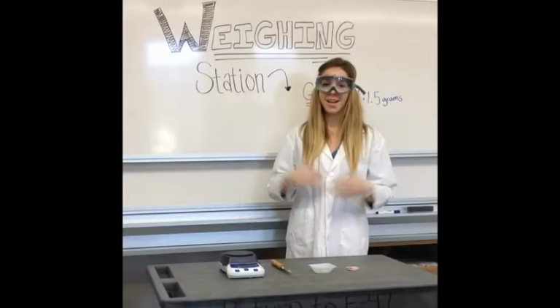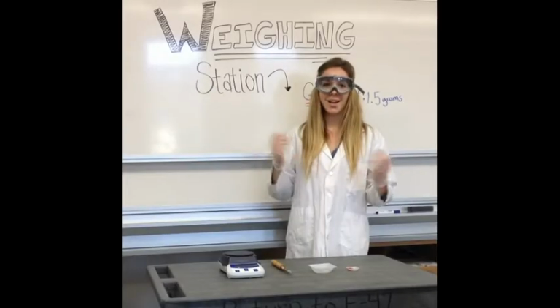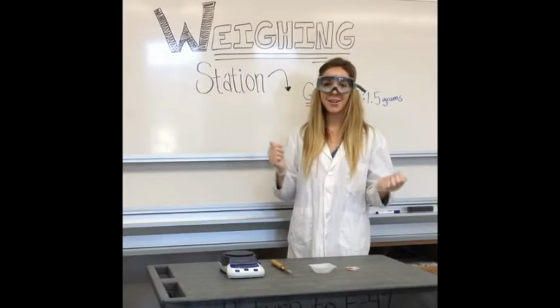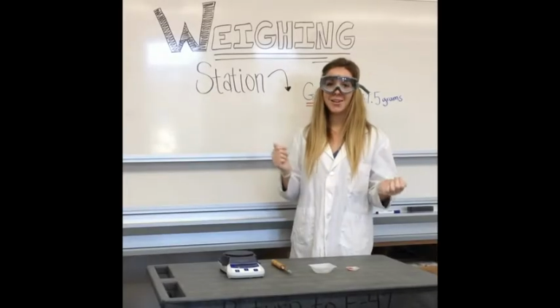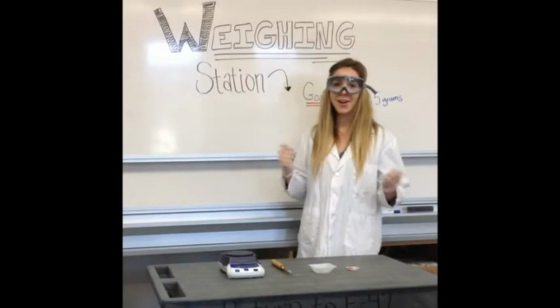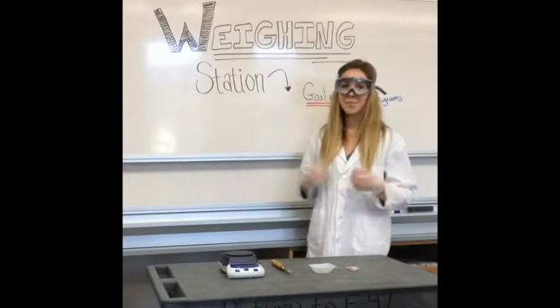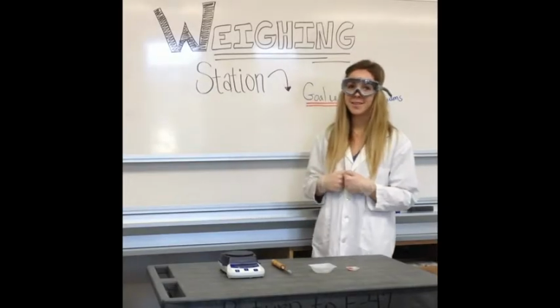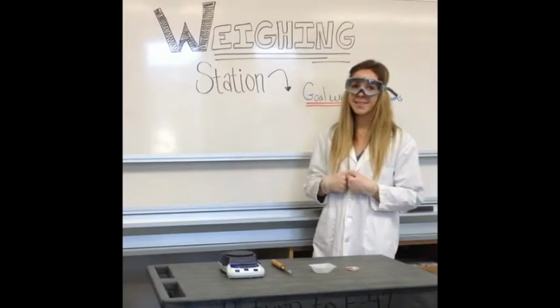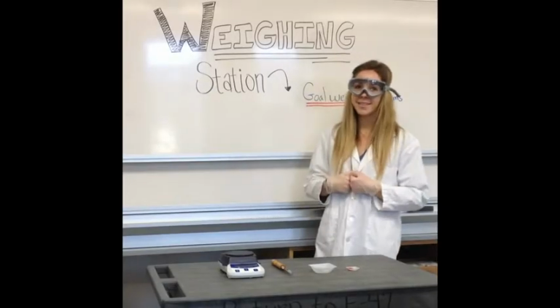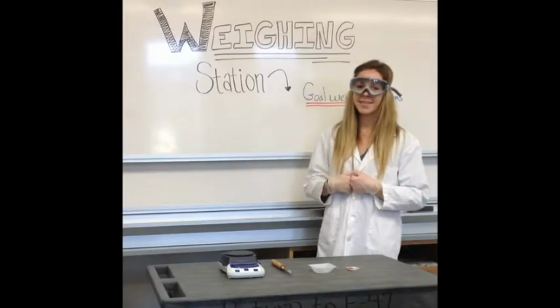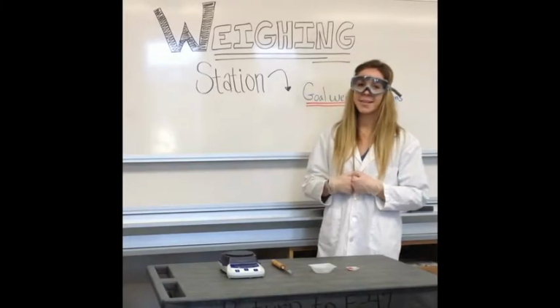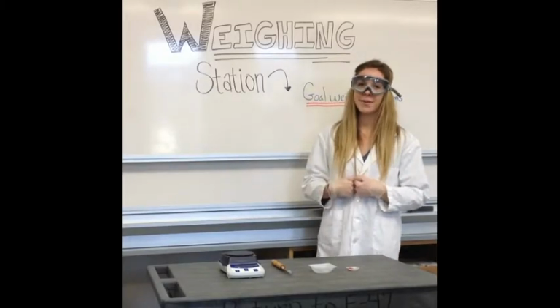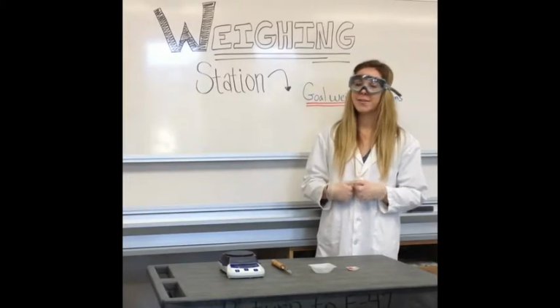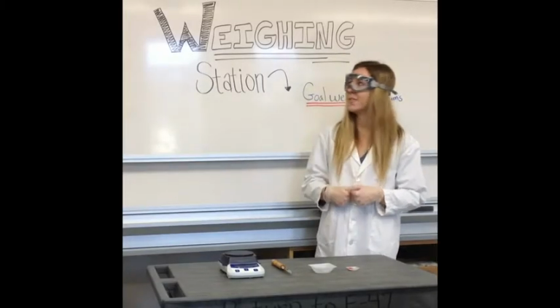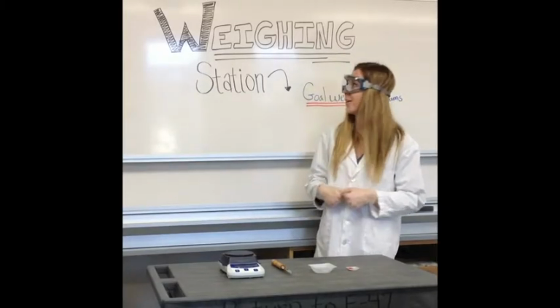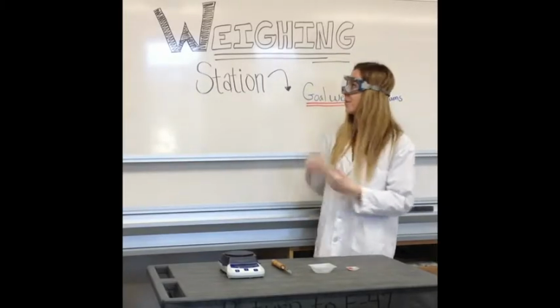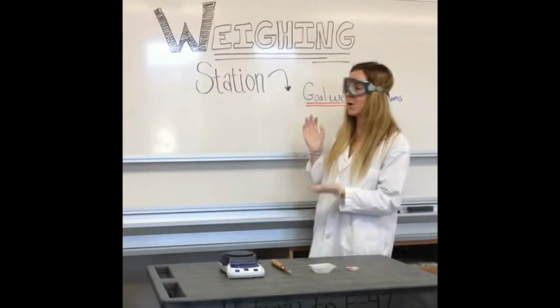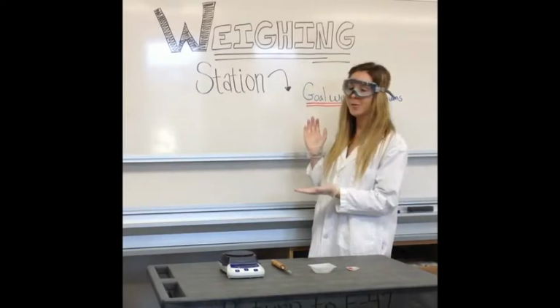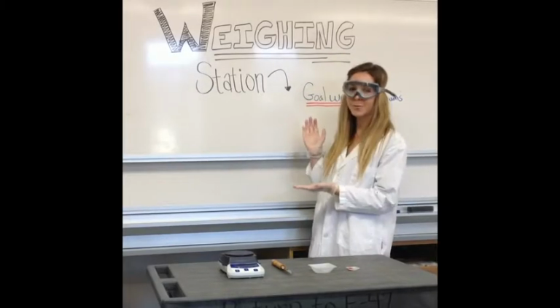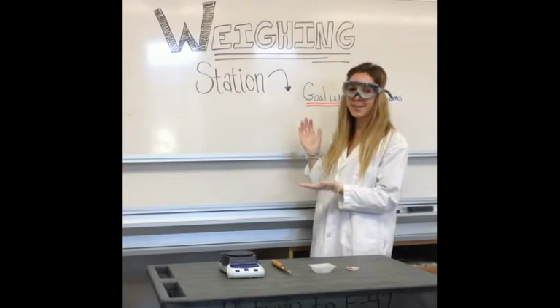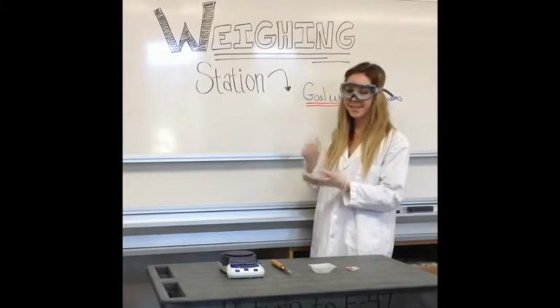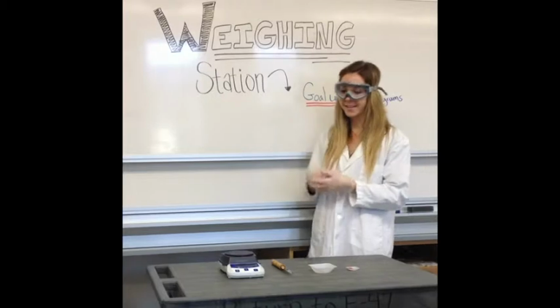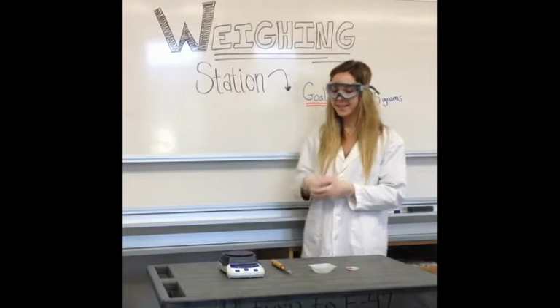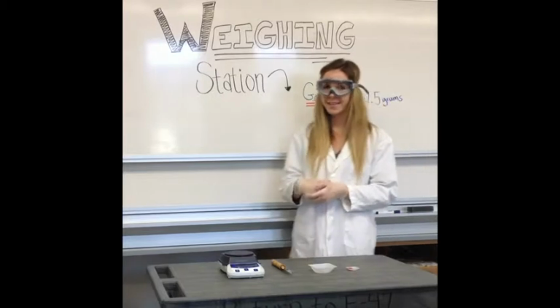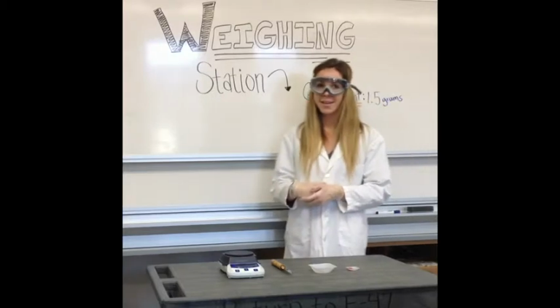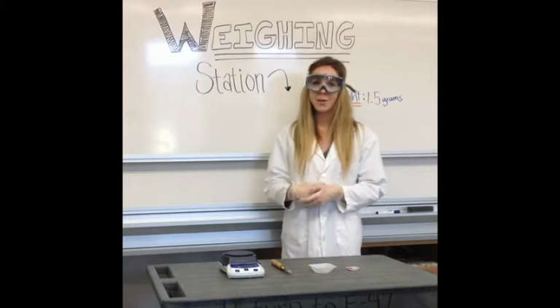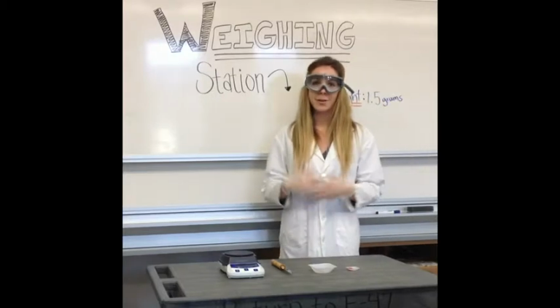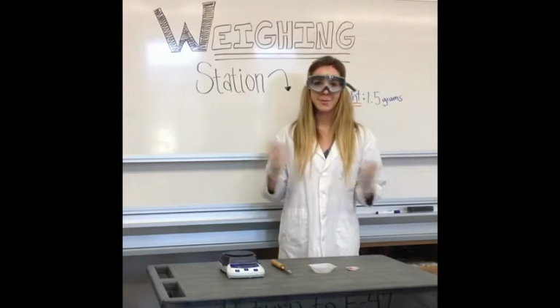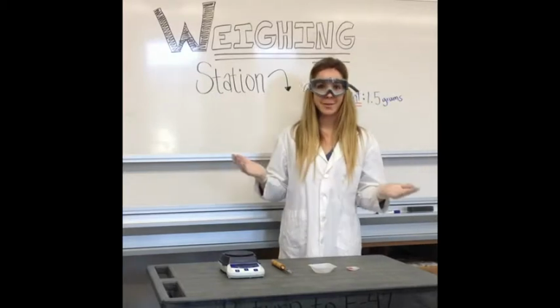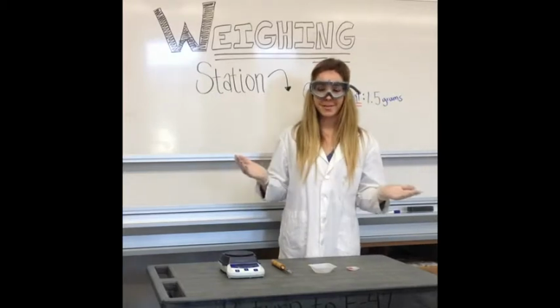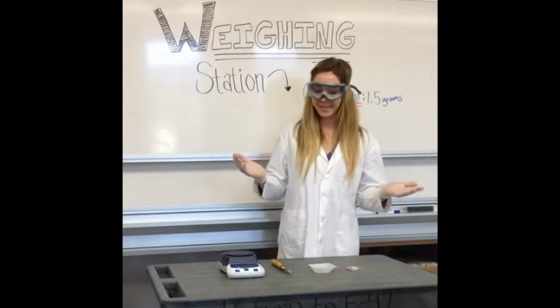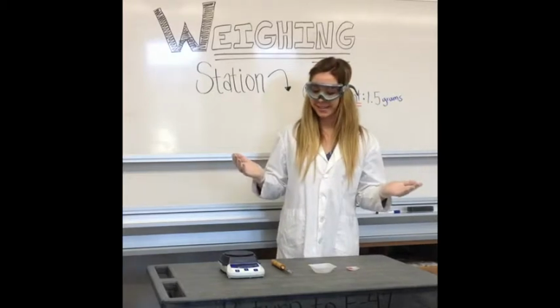Hello, I'm Melissa, and today we're going to learn how to properly weigh things. Welcome to the weigh station.